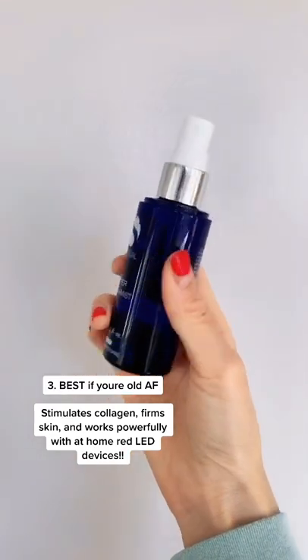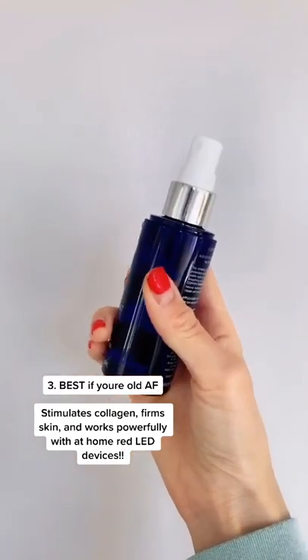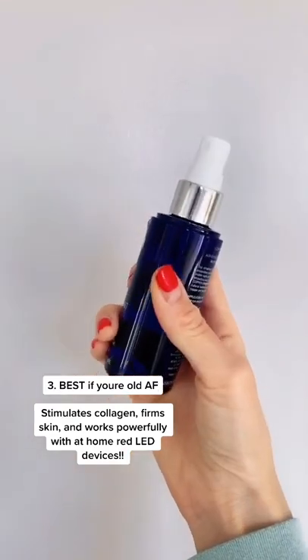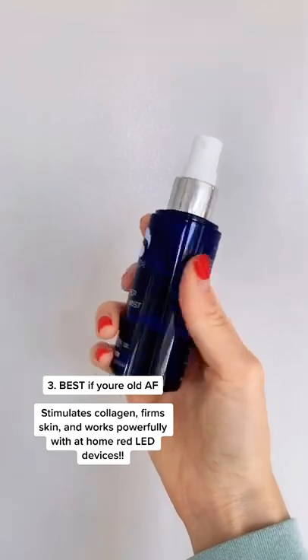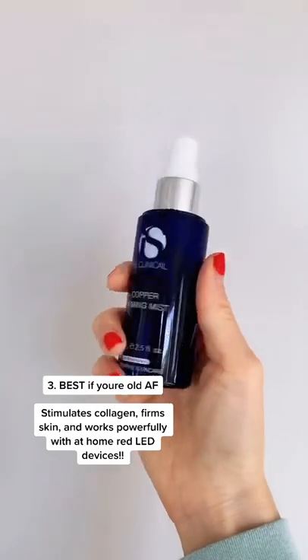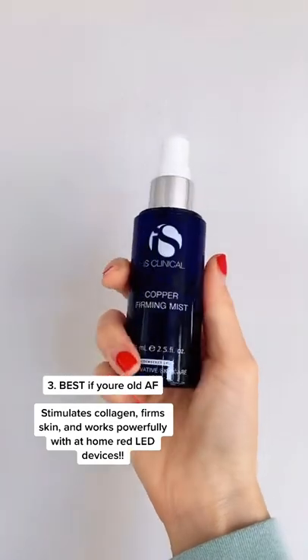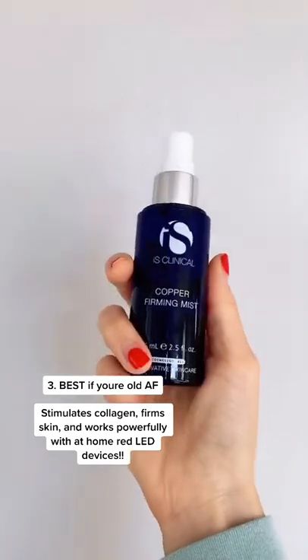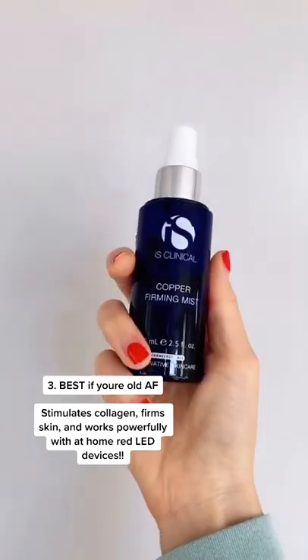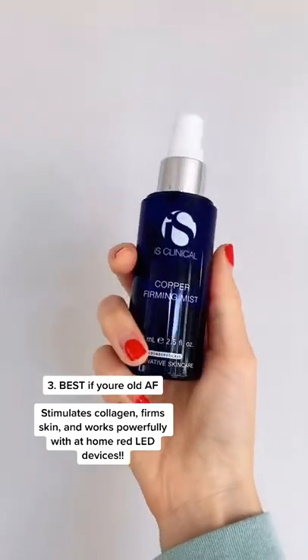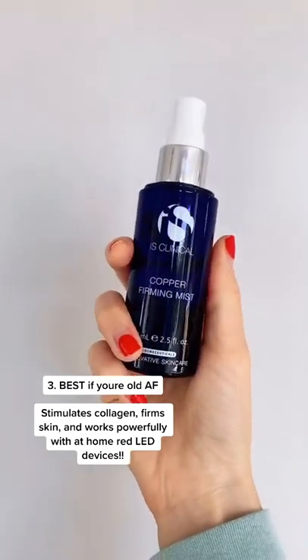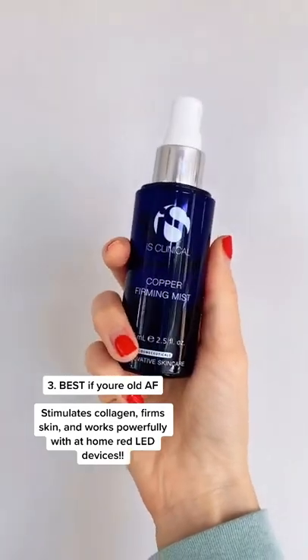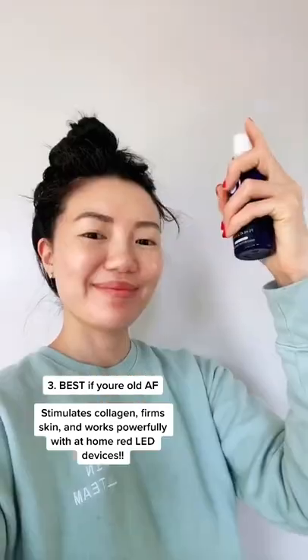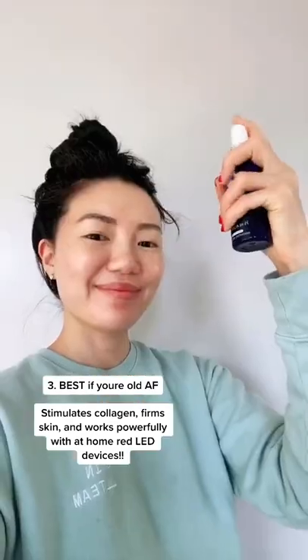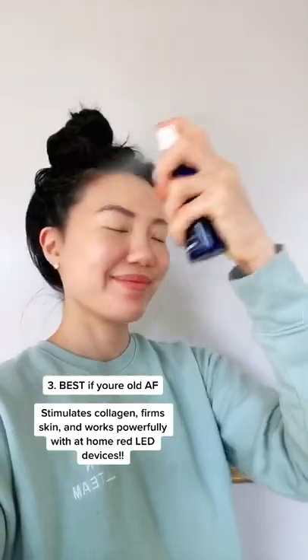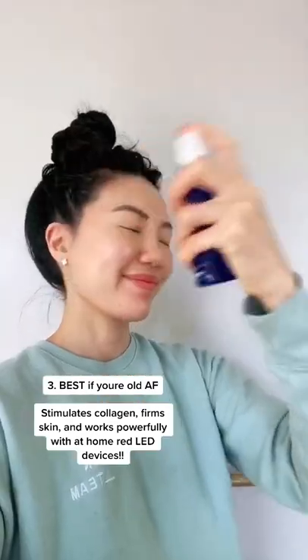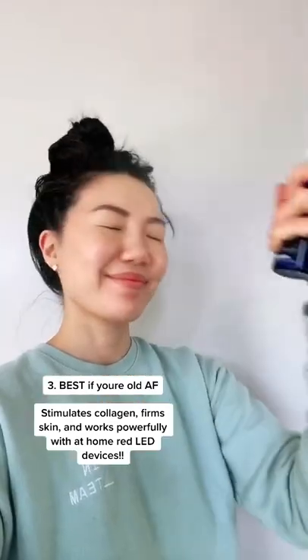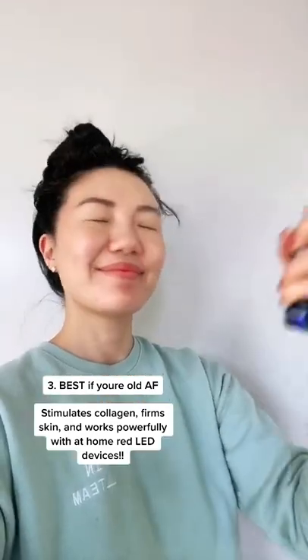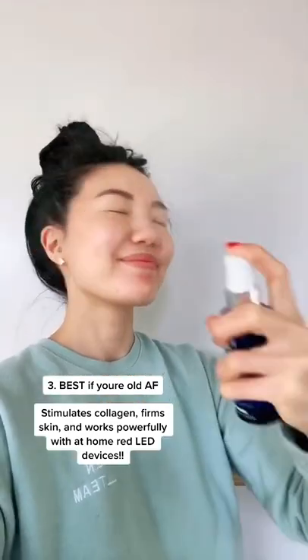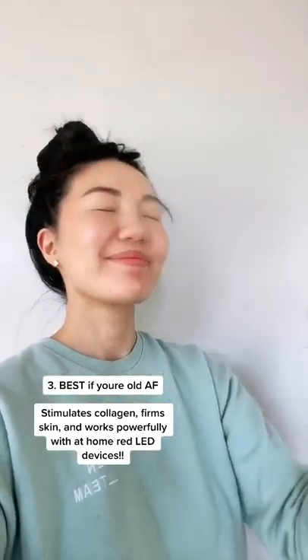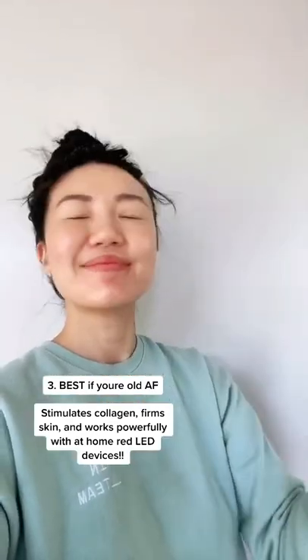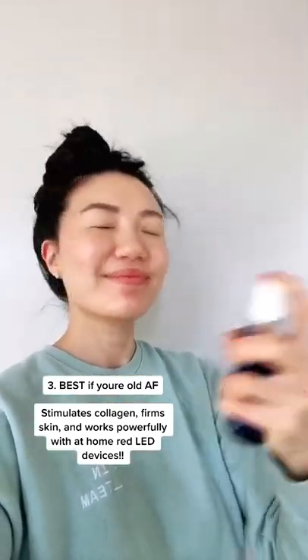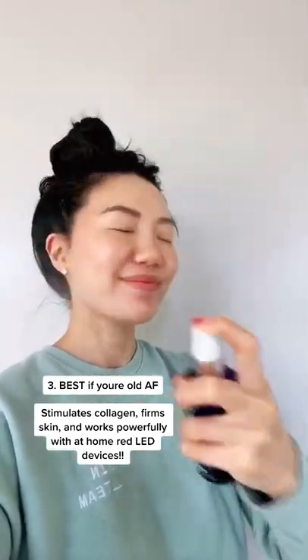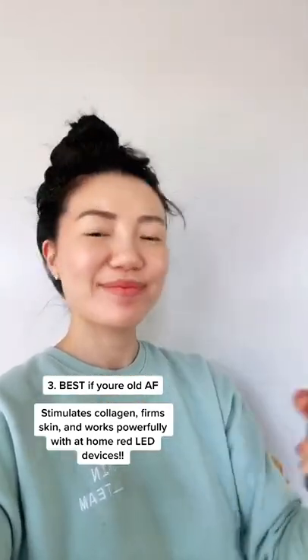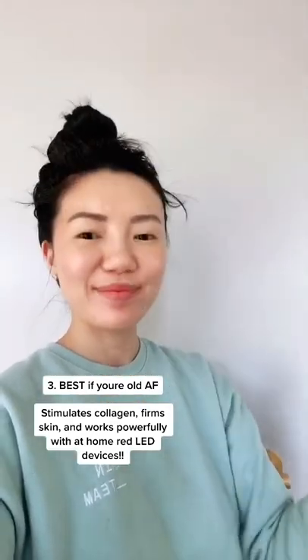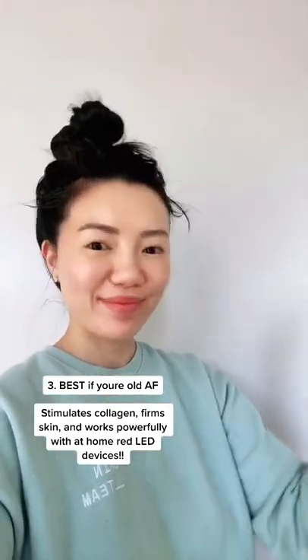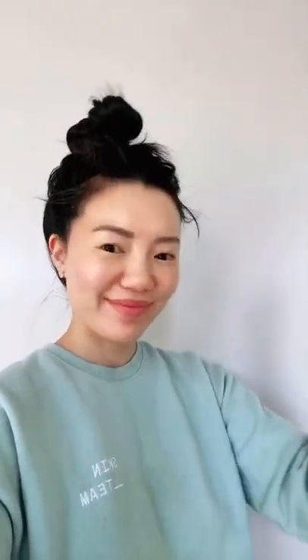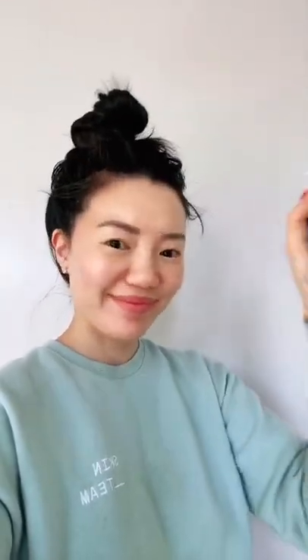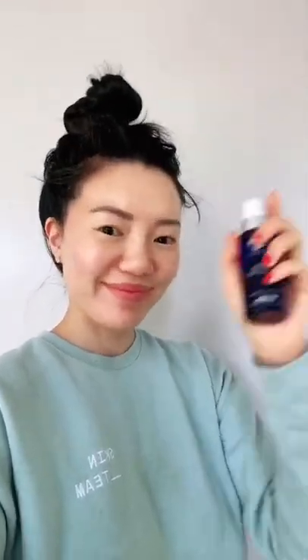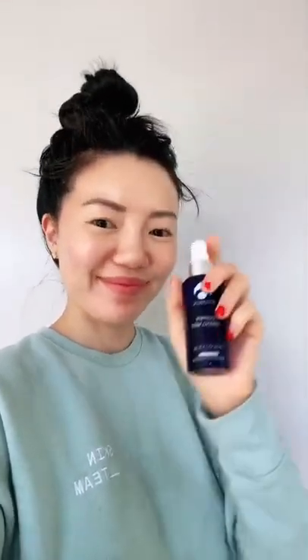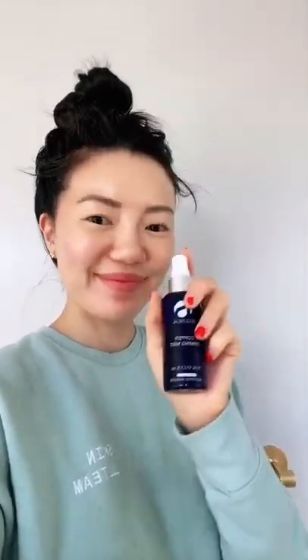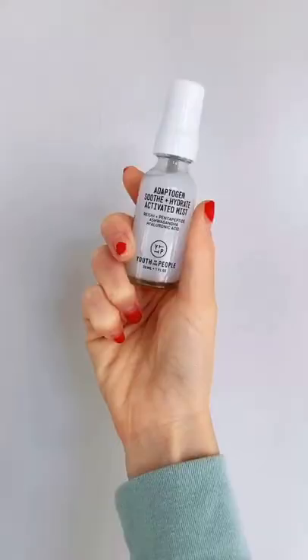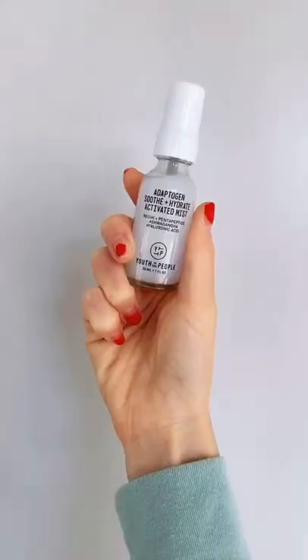The Is Clinical Copper Firming Mist is fantastic if you're dealing with signs of aging. It stimulates collagen, and if you pair it with red LED, it's super powerful.